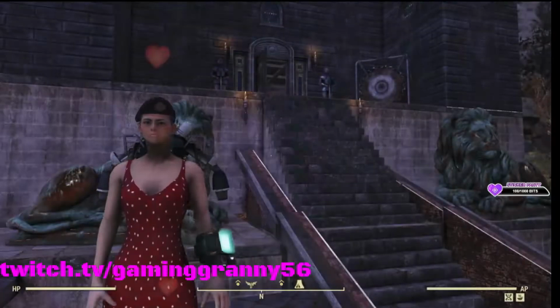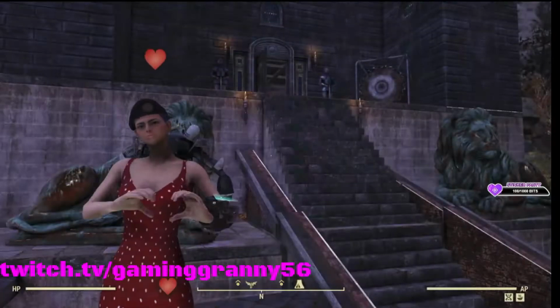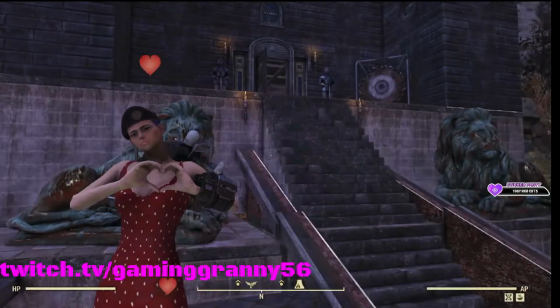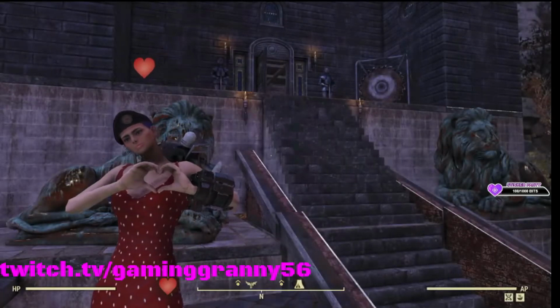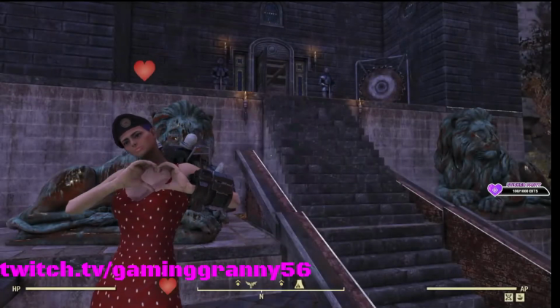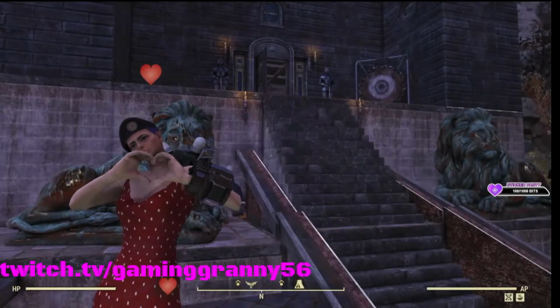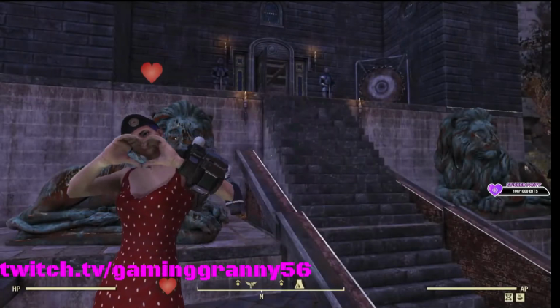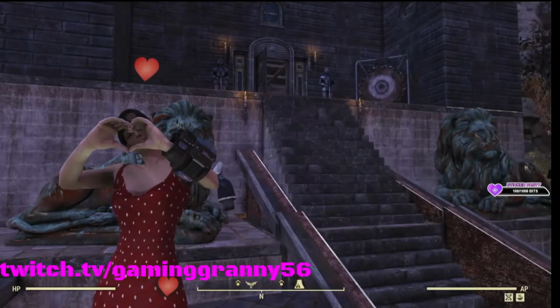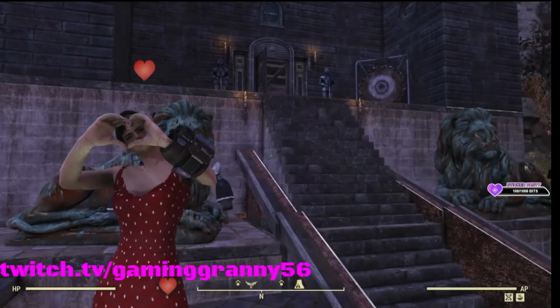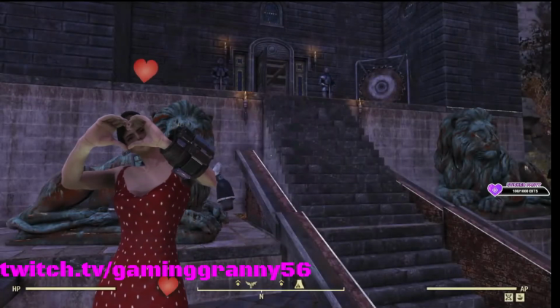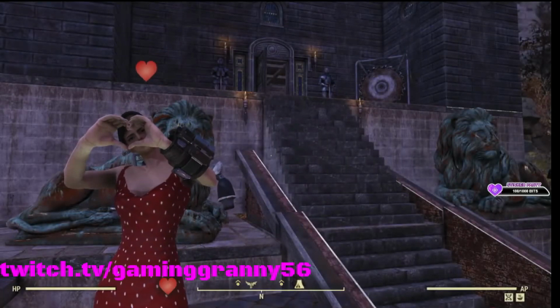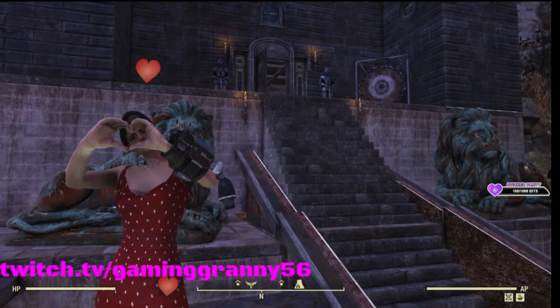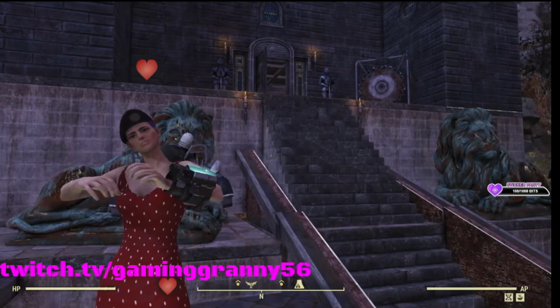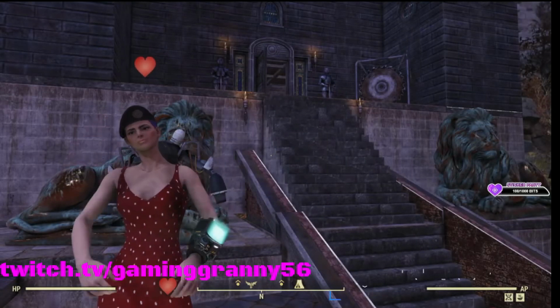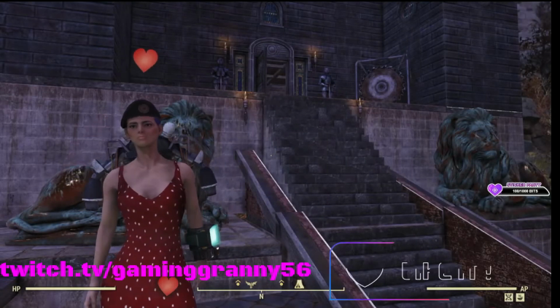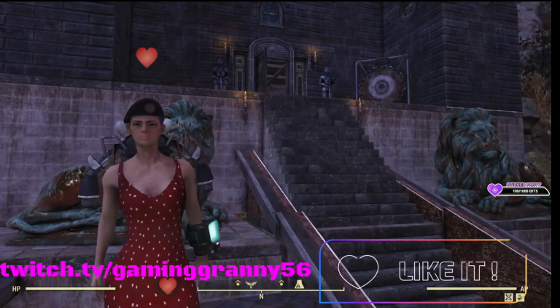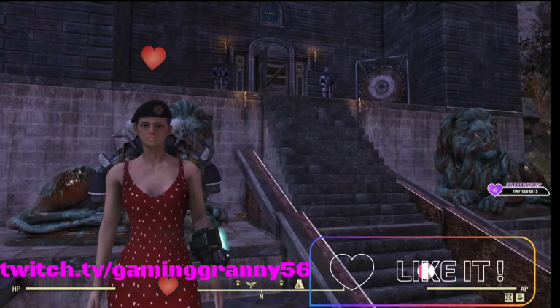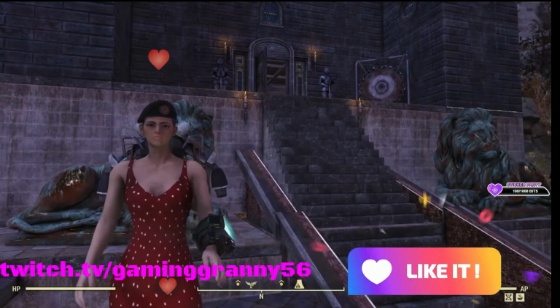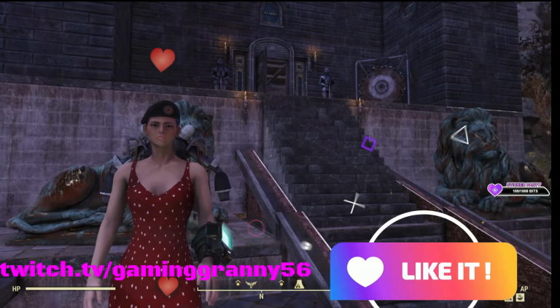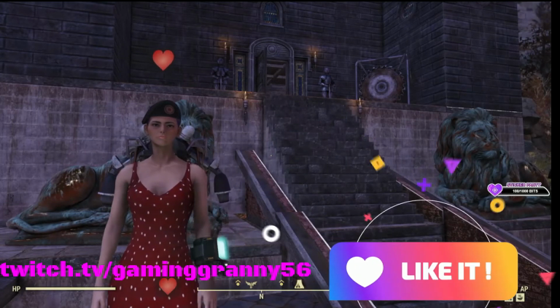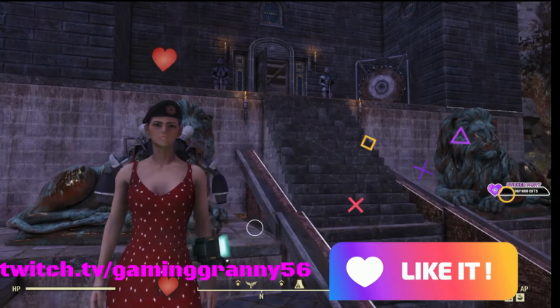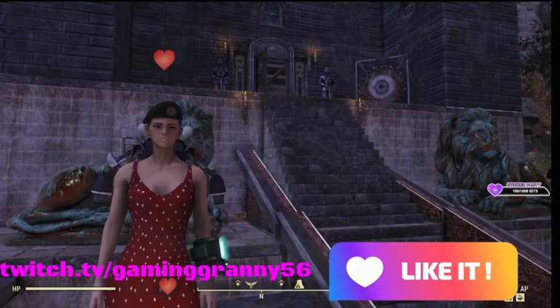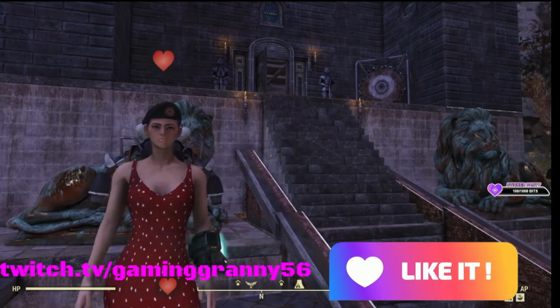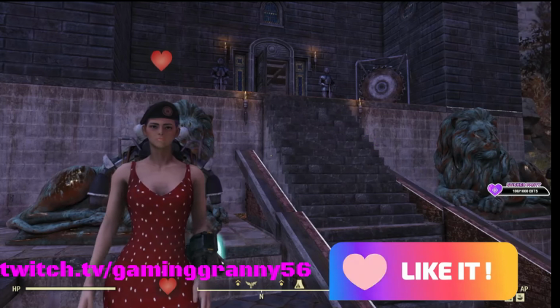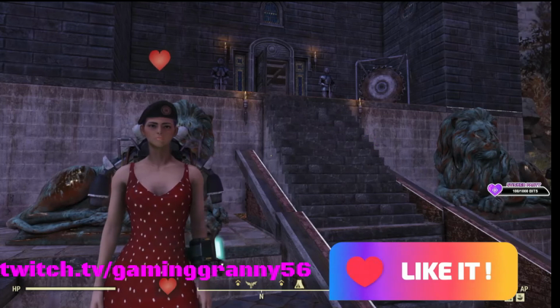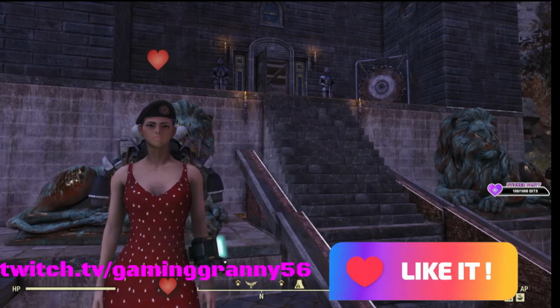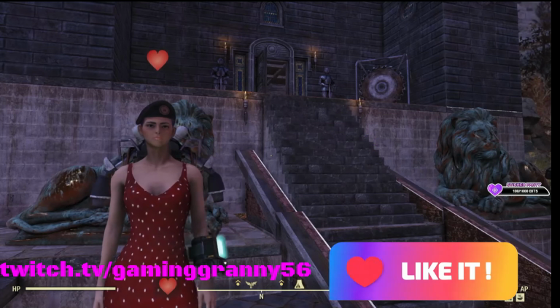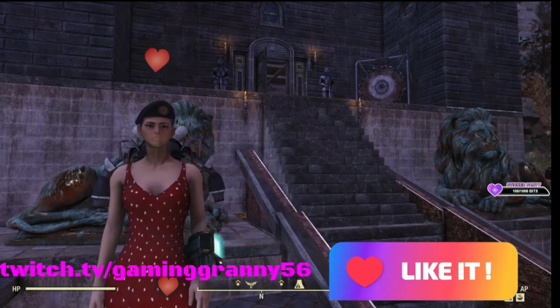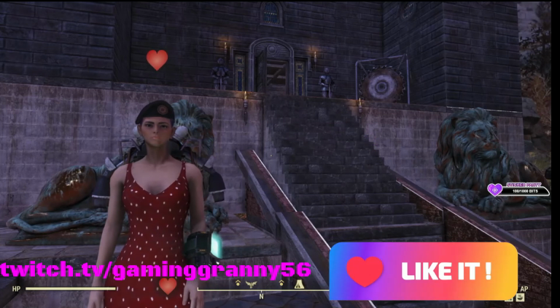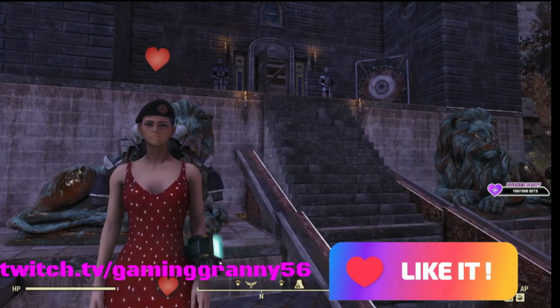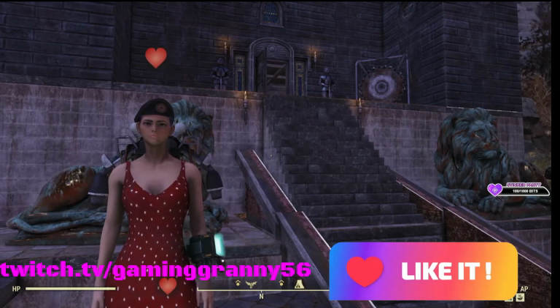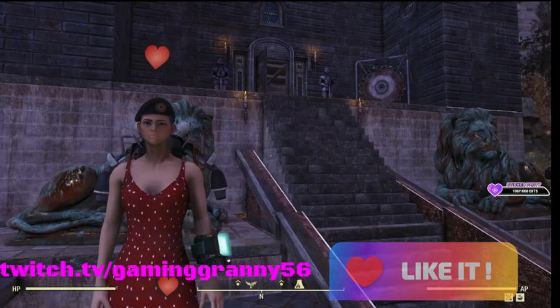Thank you for visiting Gaming Granny's channel. This is Gaming Granny saying bye for now. Thank you.